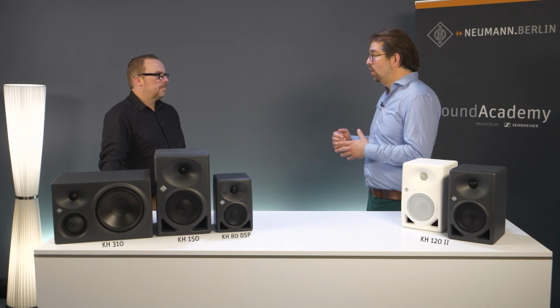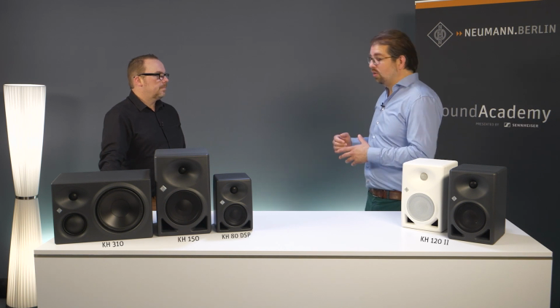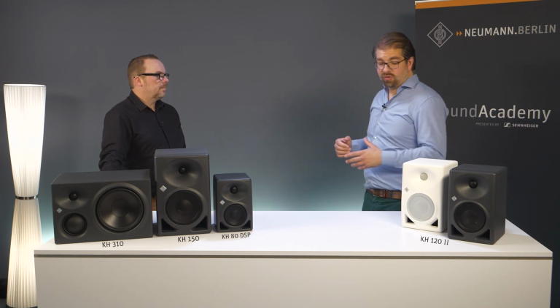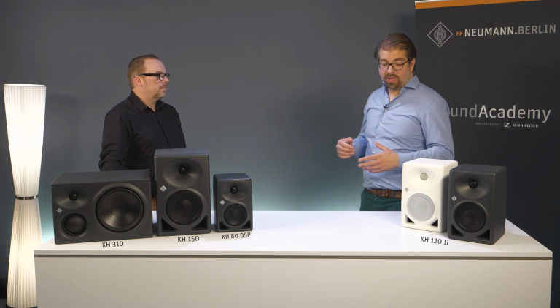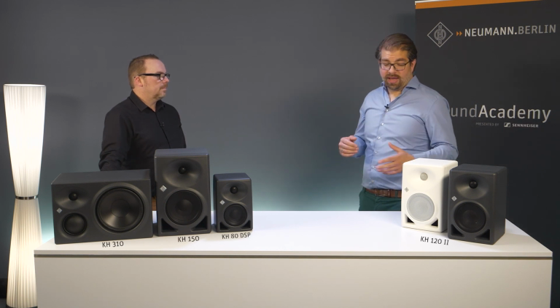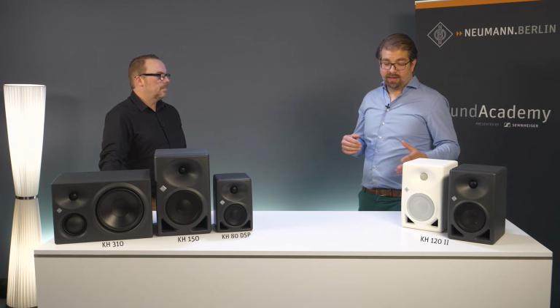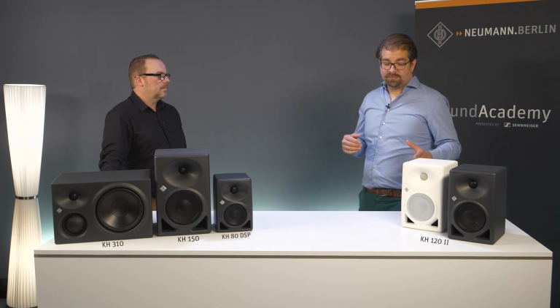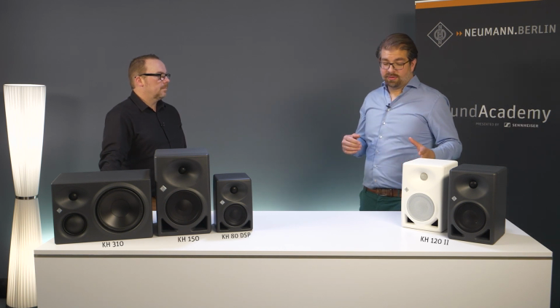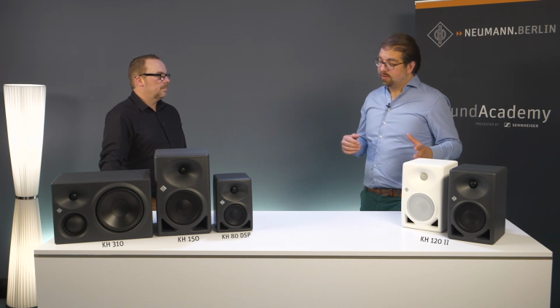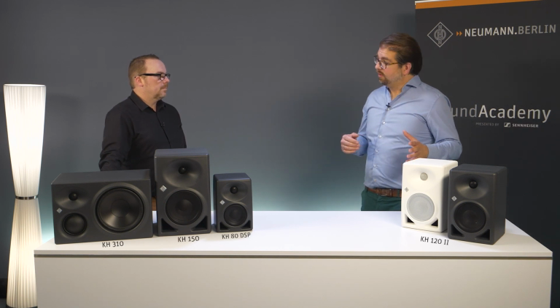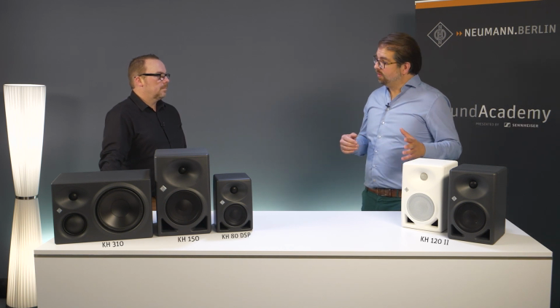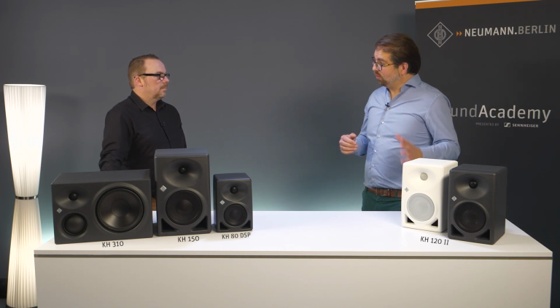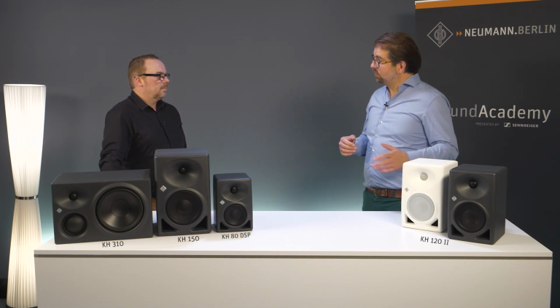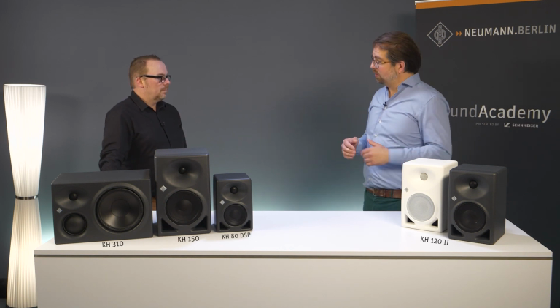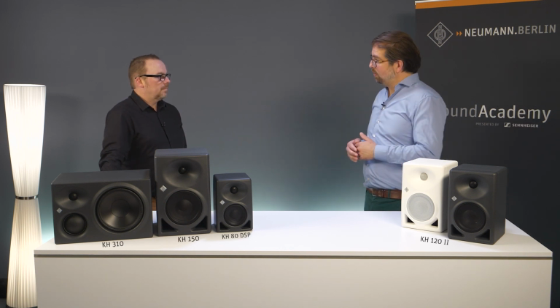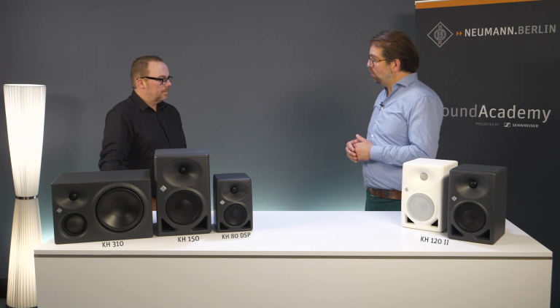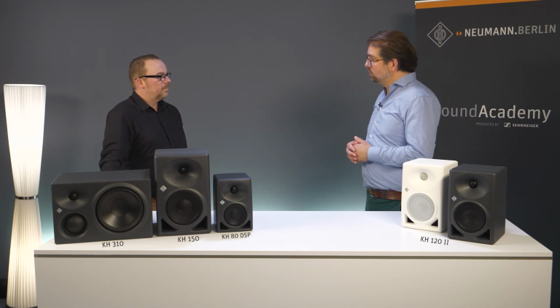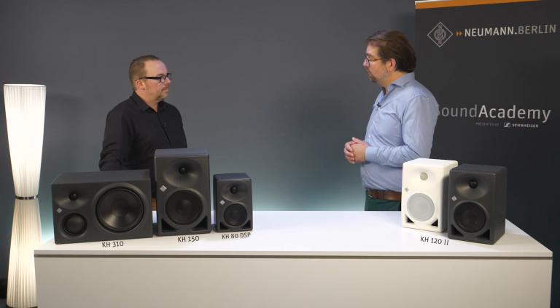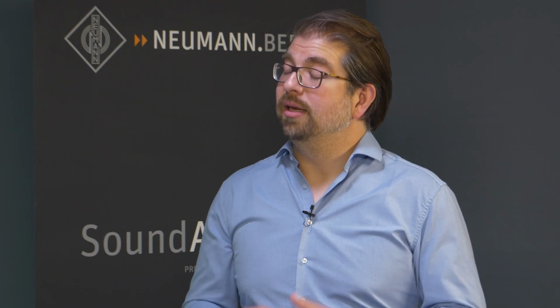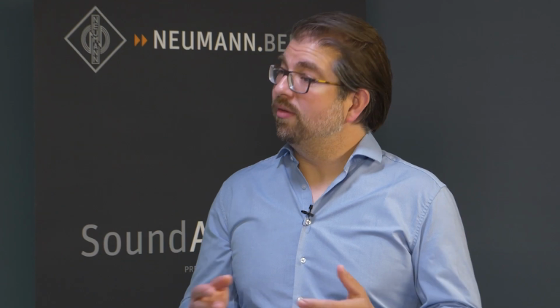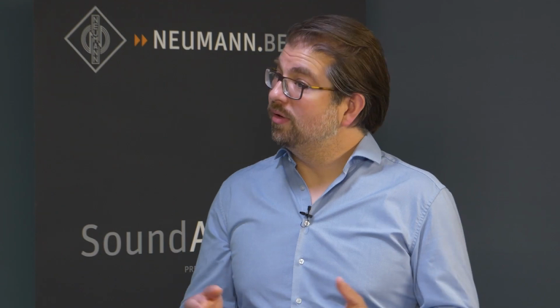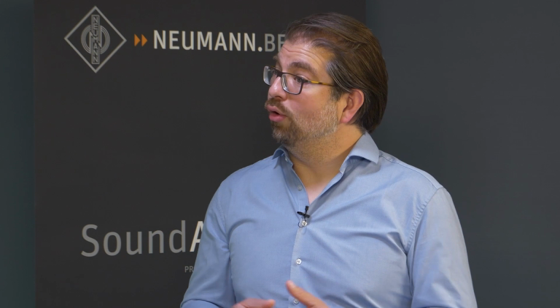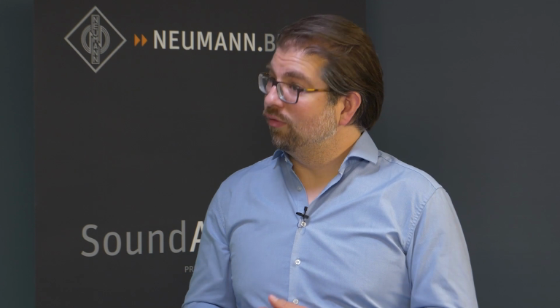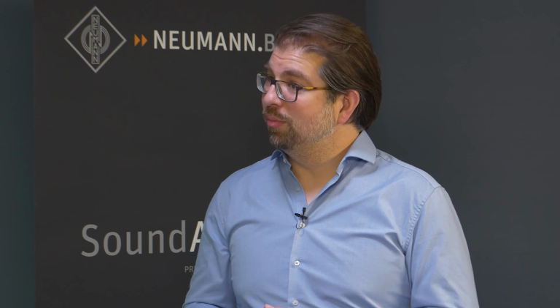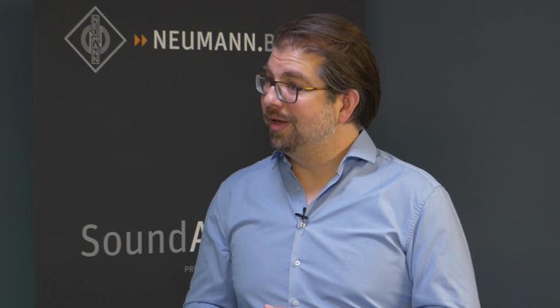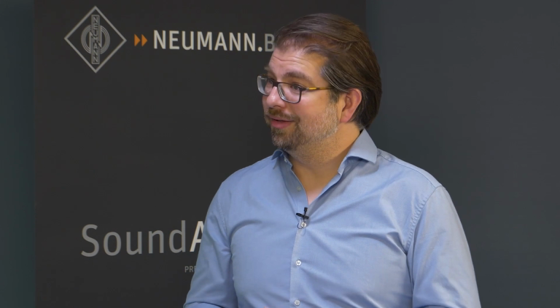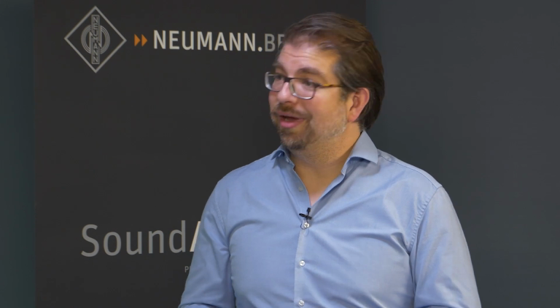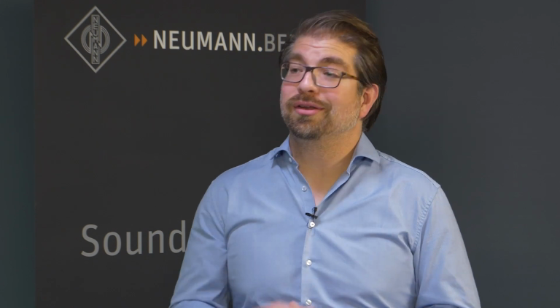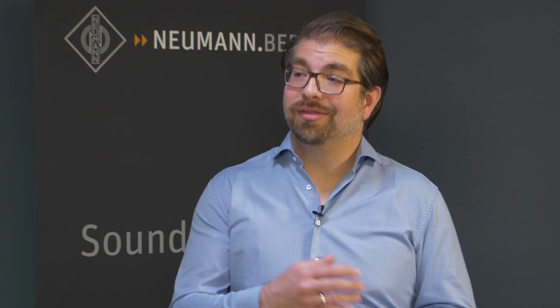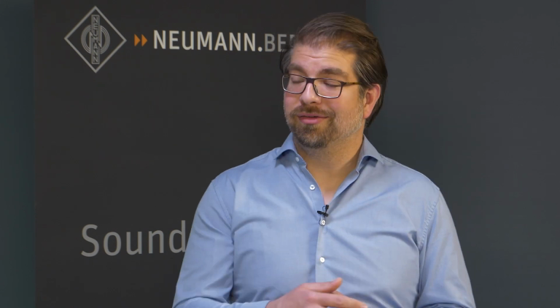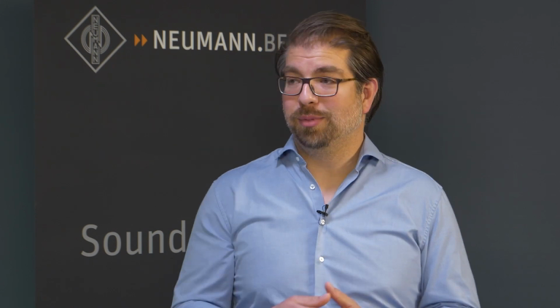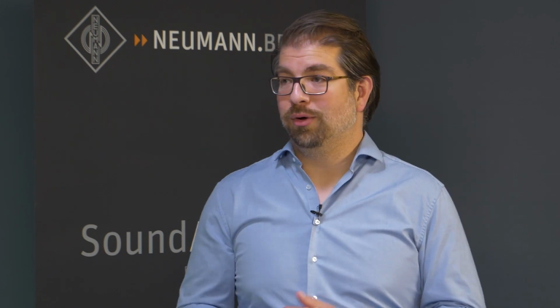We also have the auto standby mode, and yes, it can also be deactivated in this speaker.